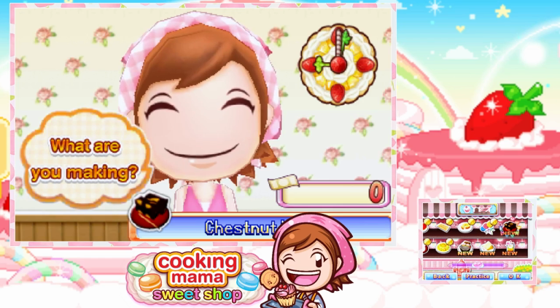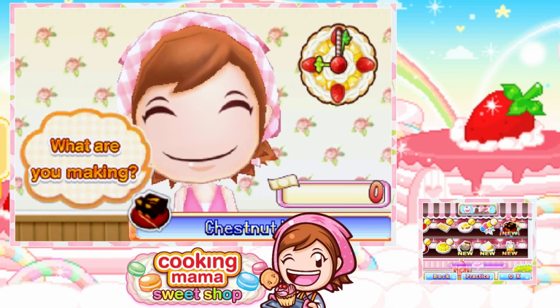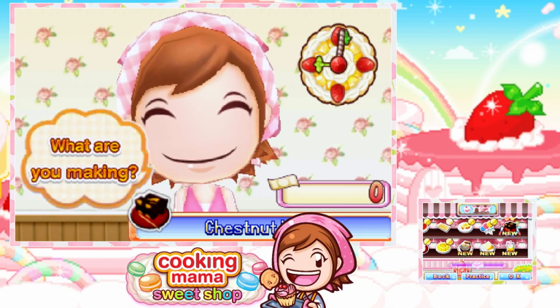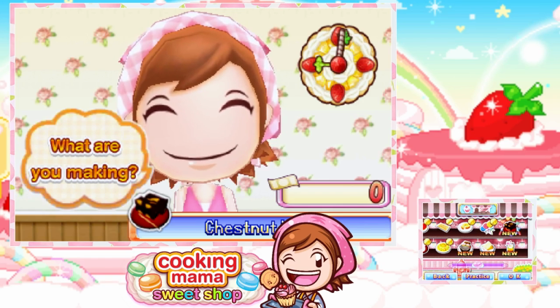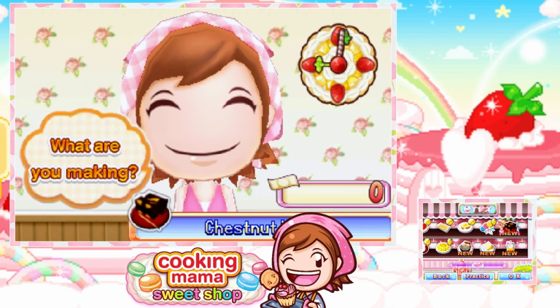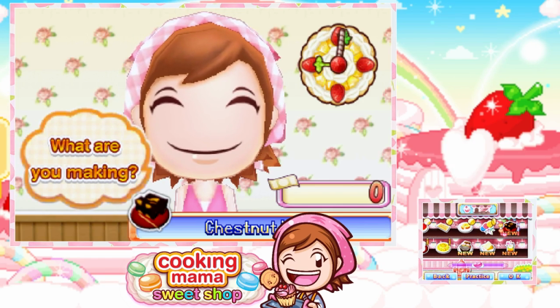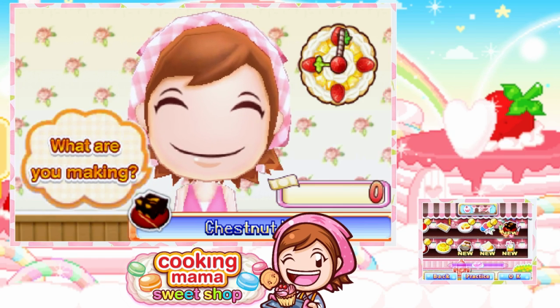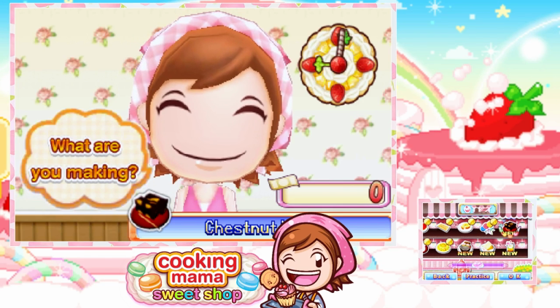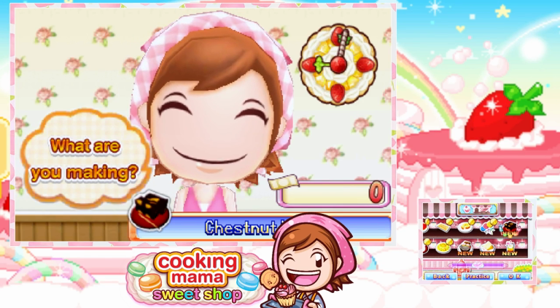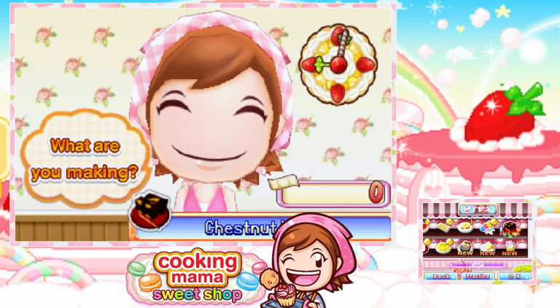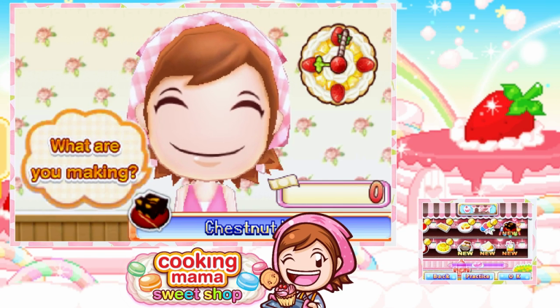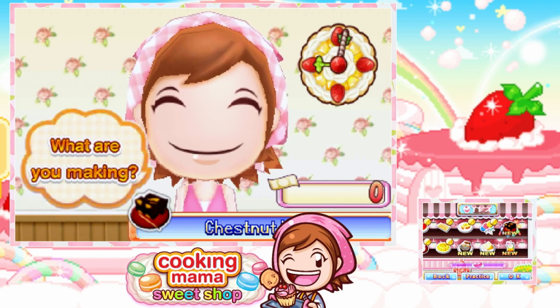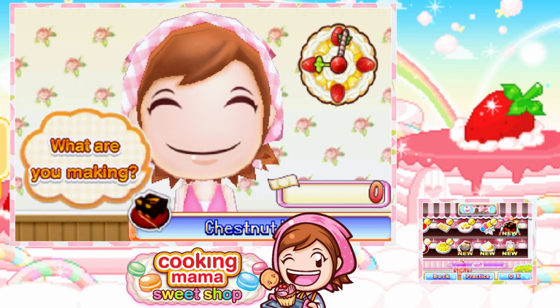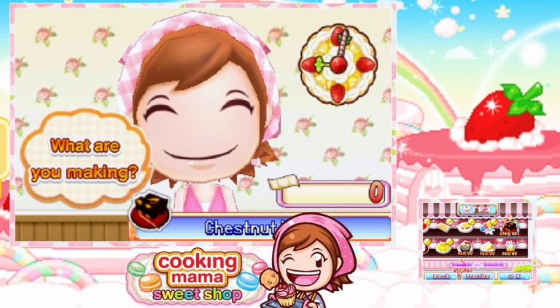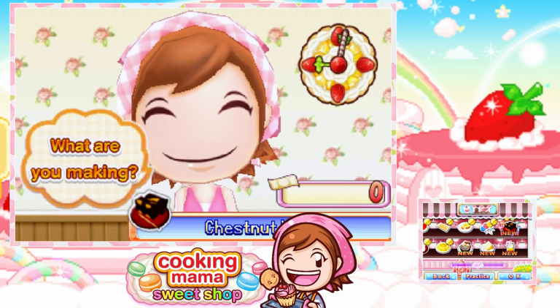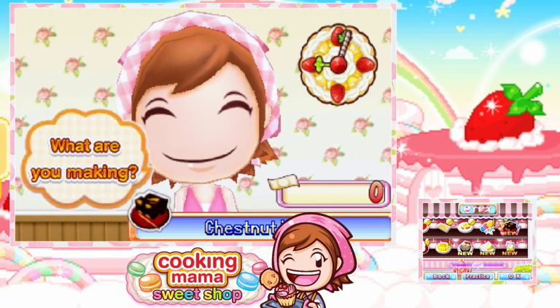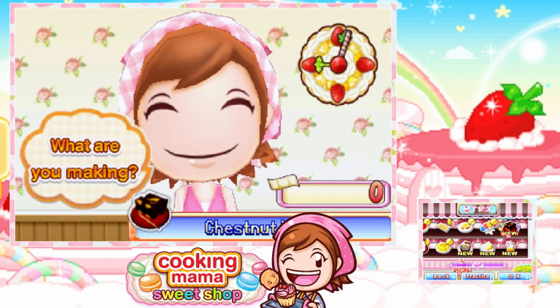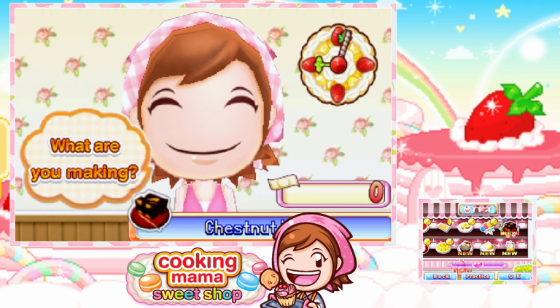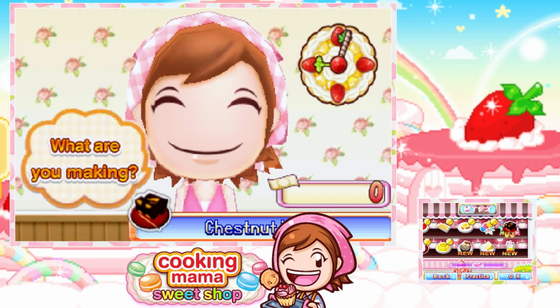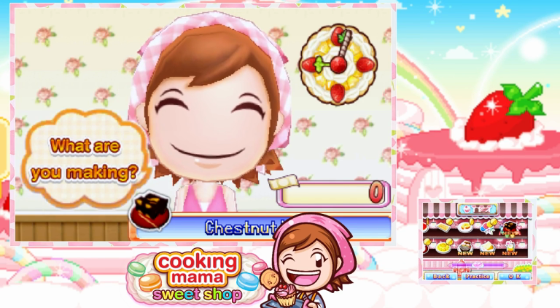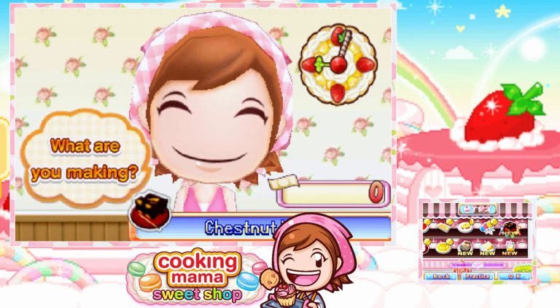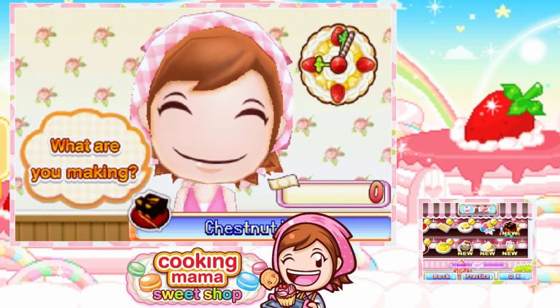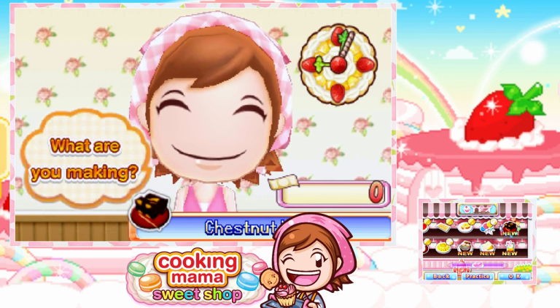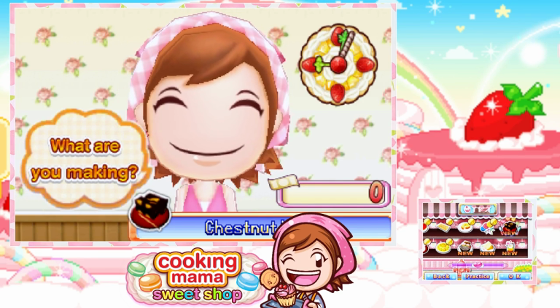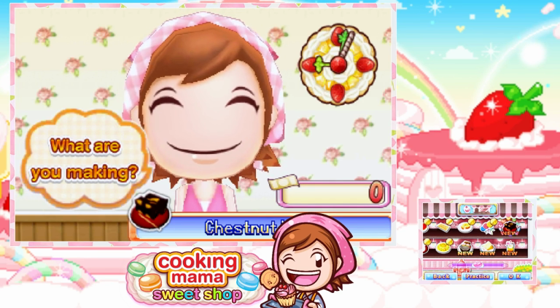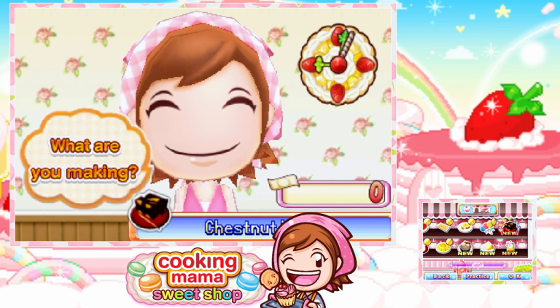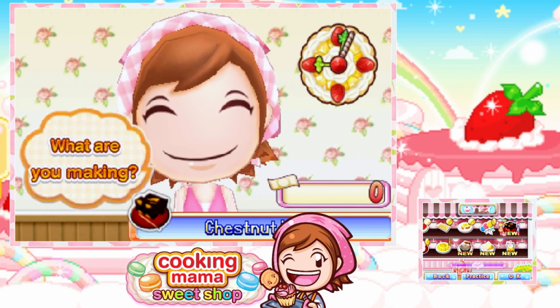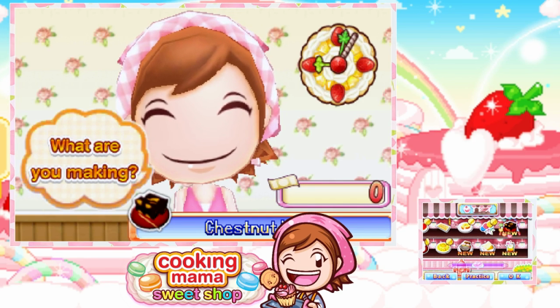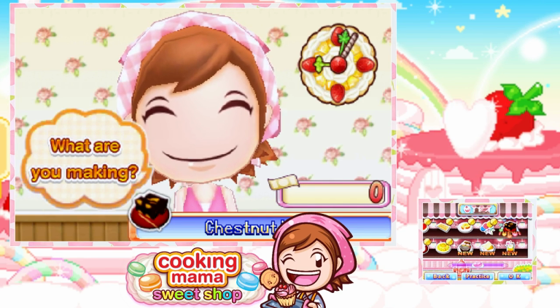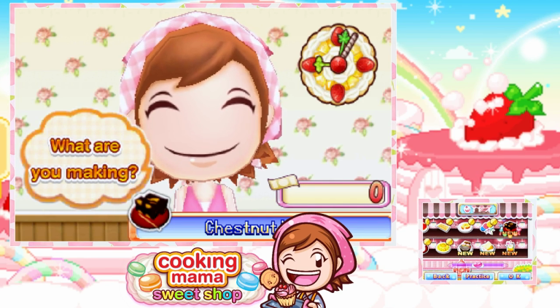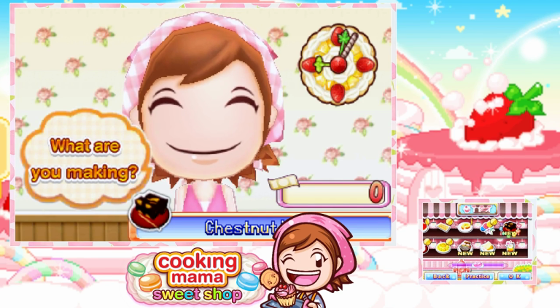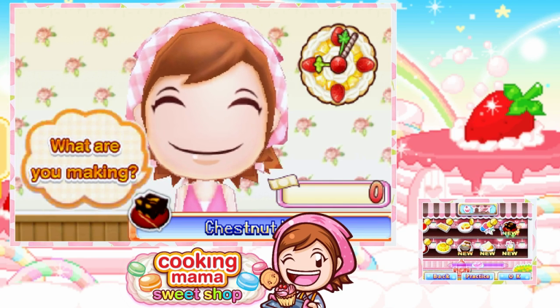Hello, beautifuls! This is Avrami here, and welcome back to Cooking Mama's Sweet Shop.